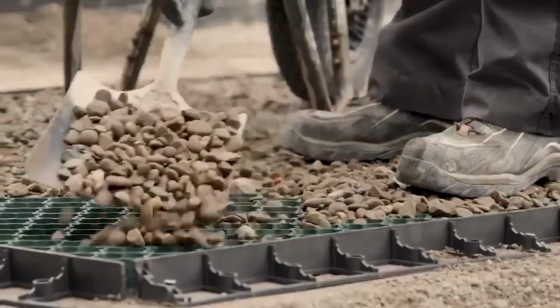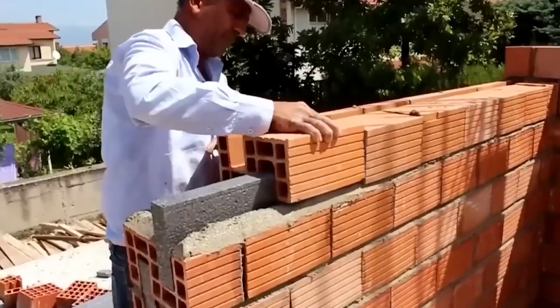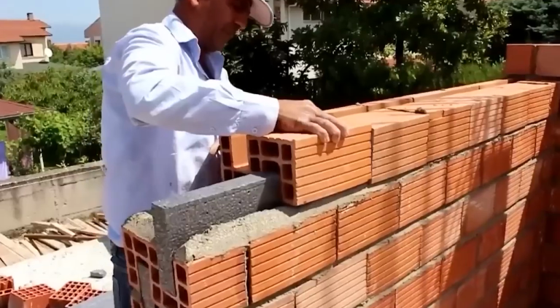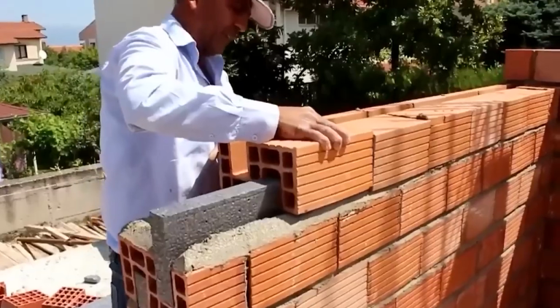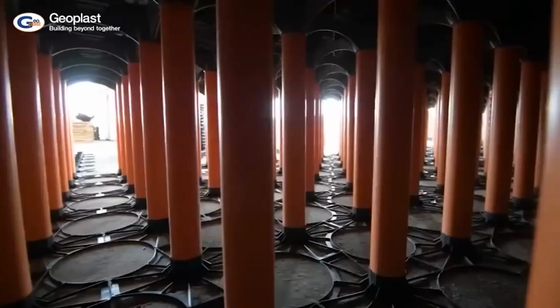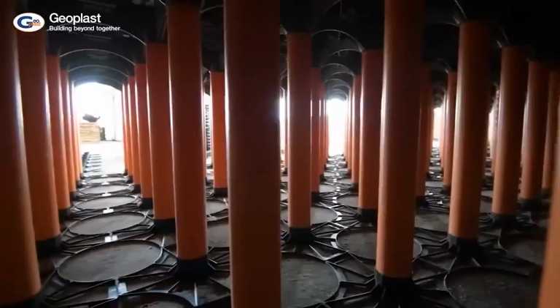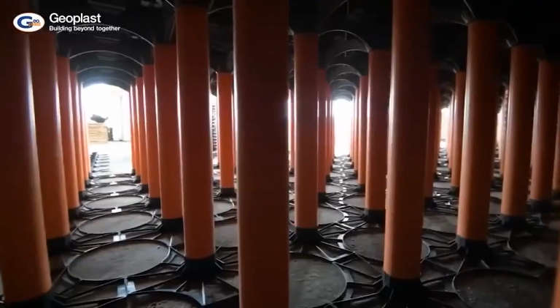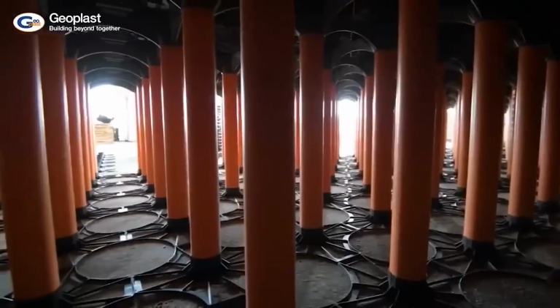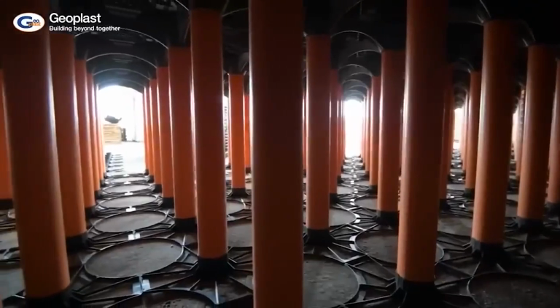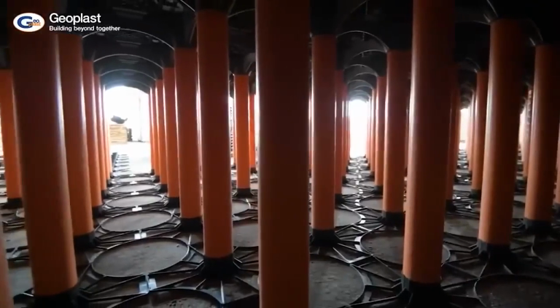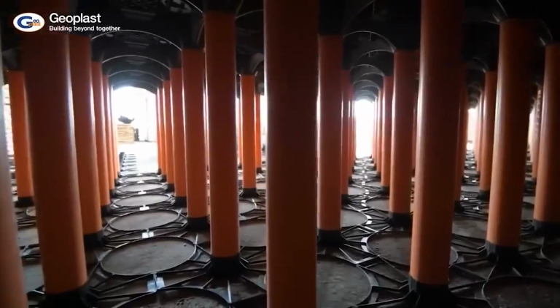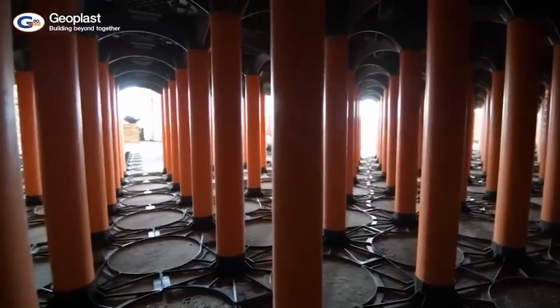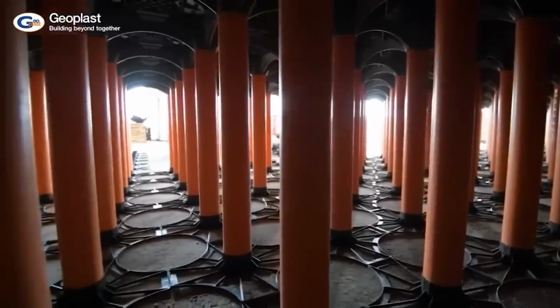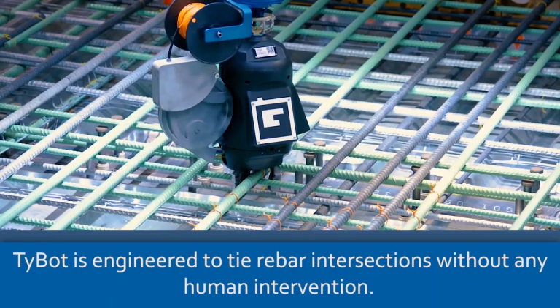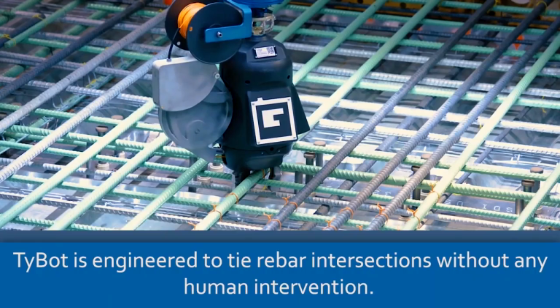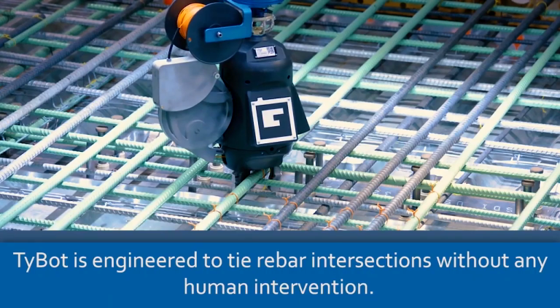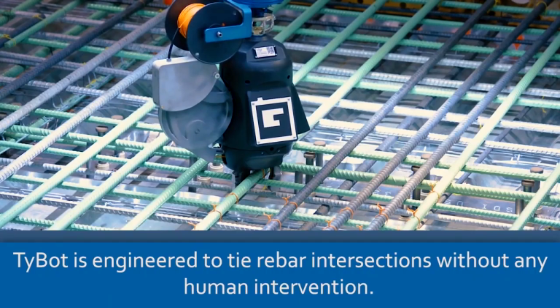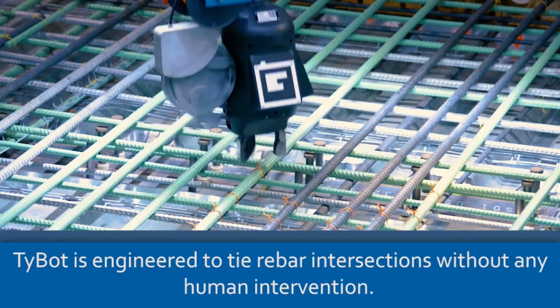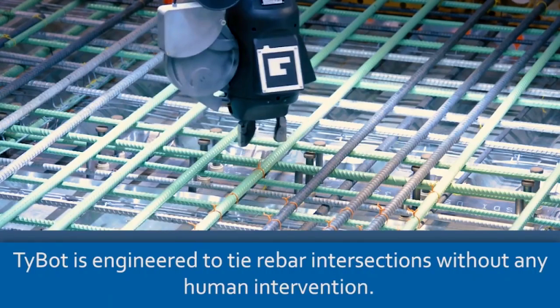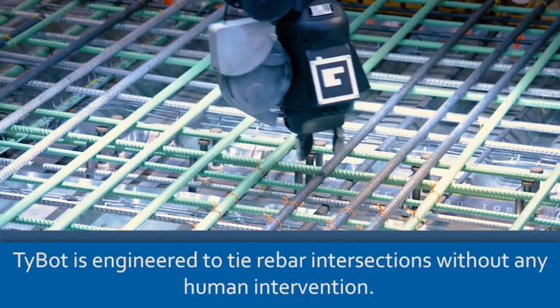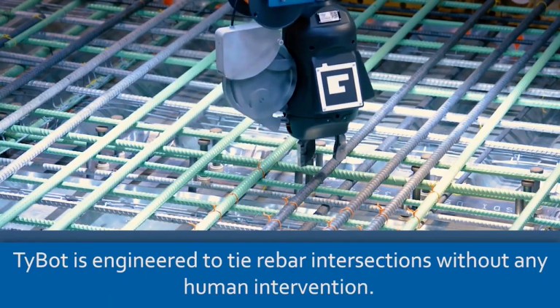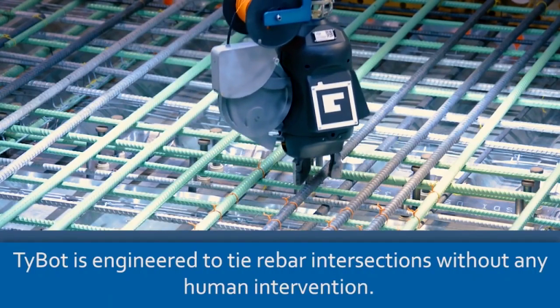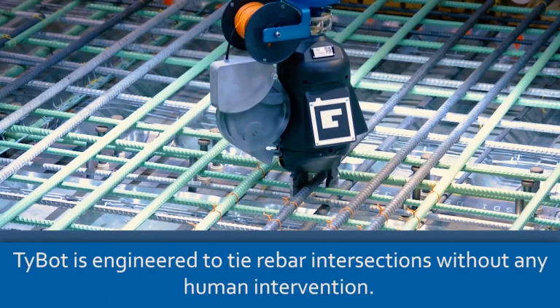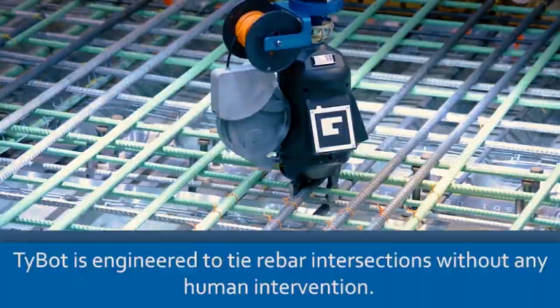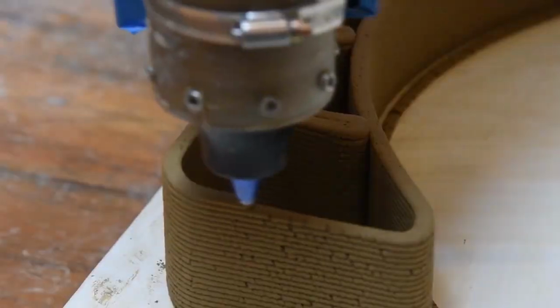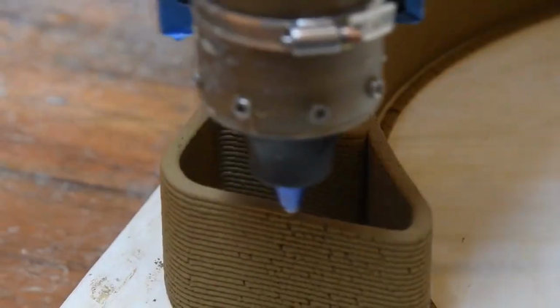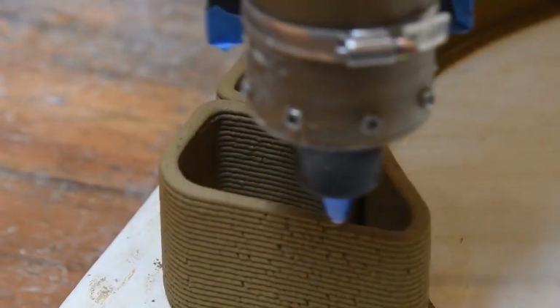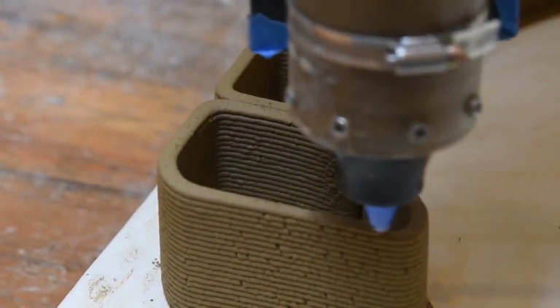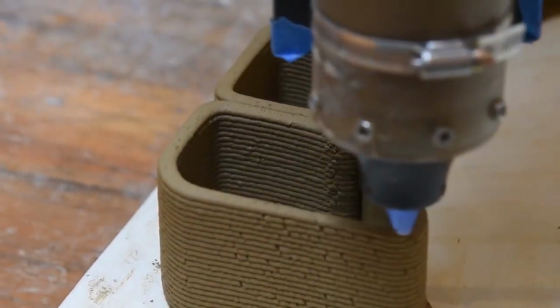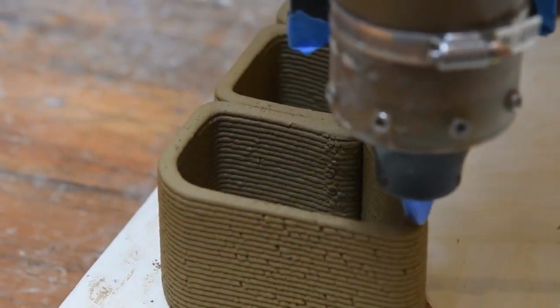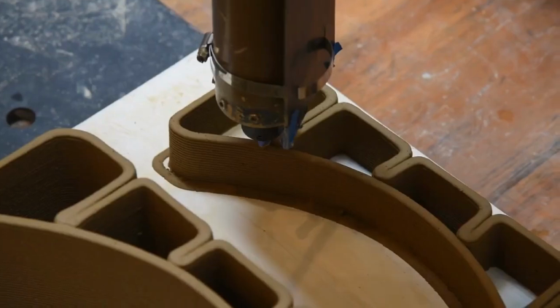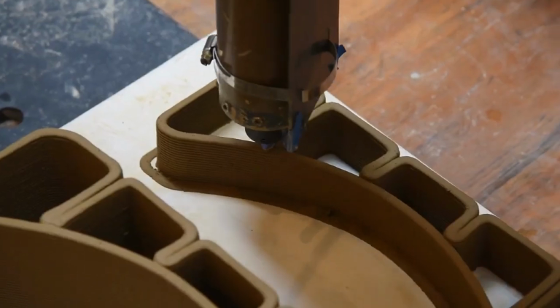Welcome to another video. Today we bring you the newest construction technologies.